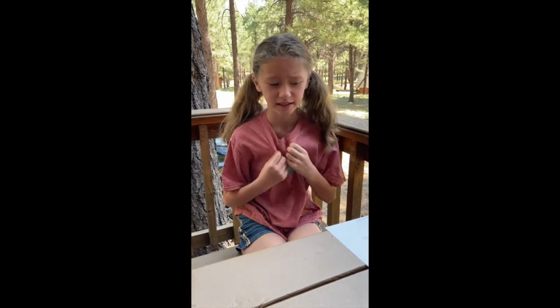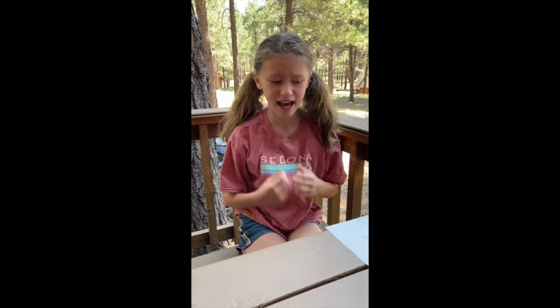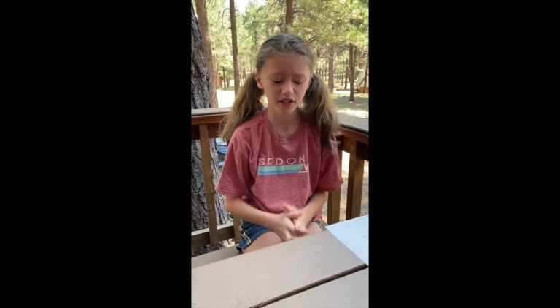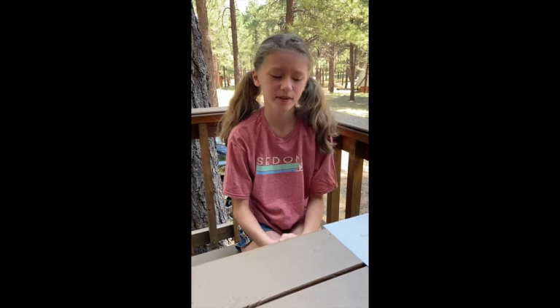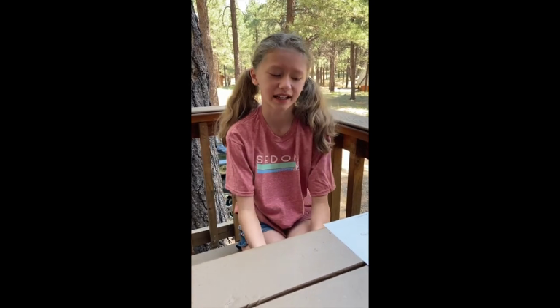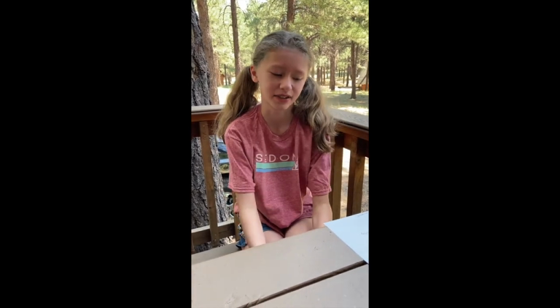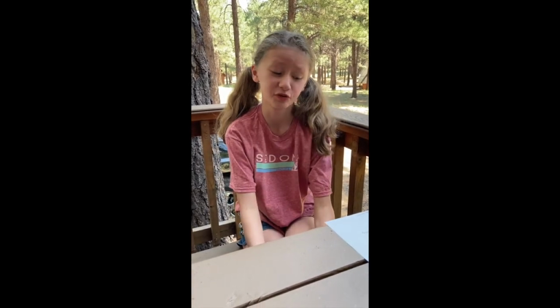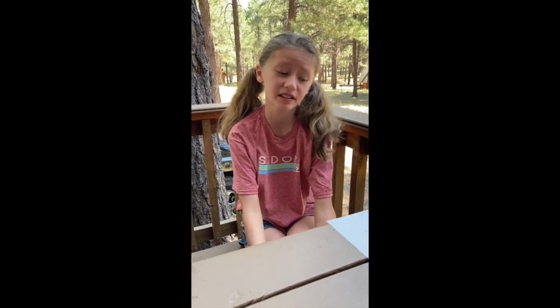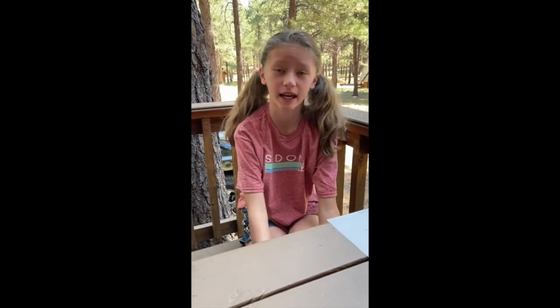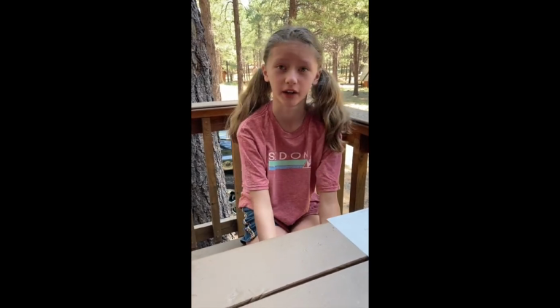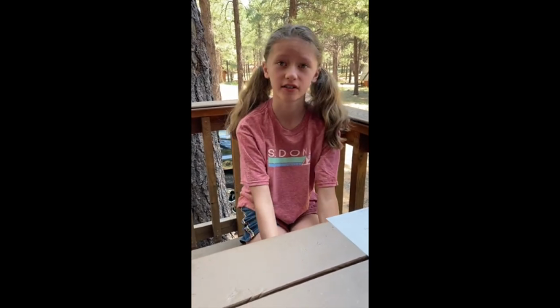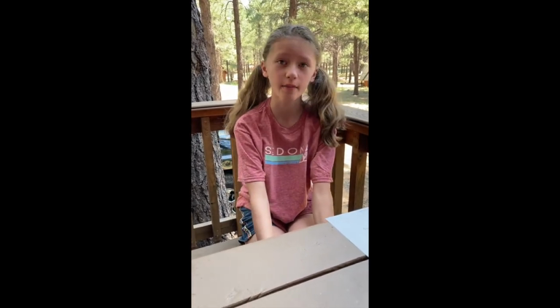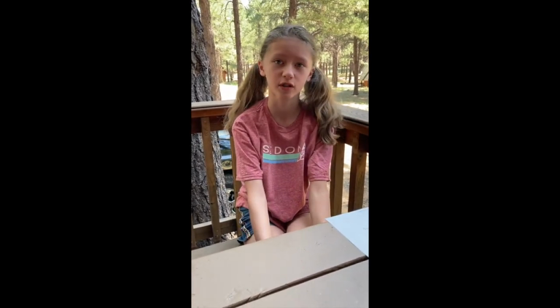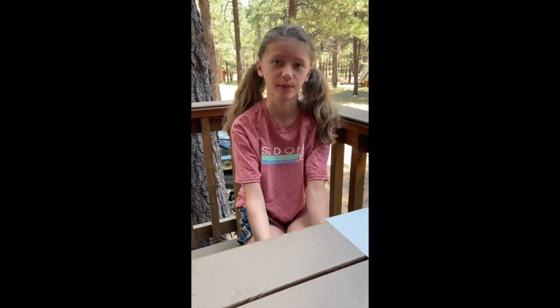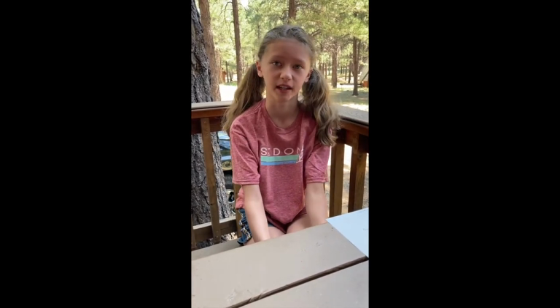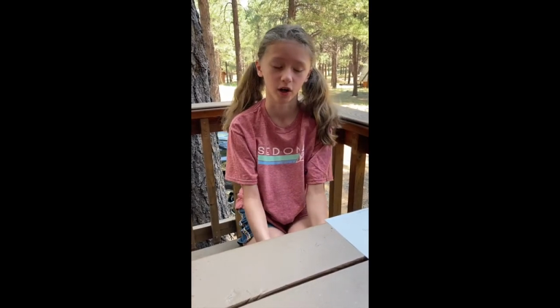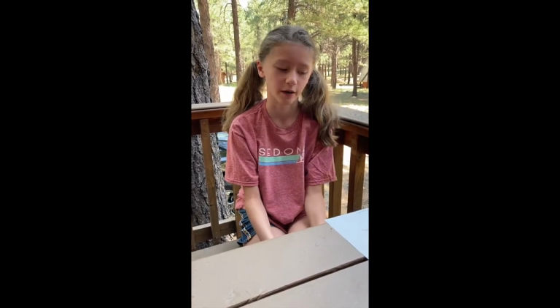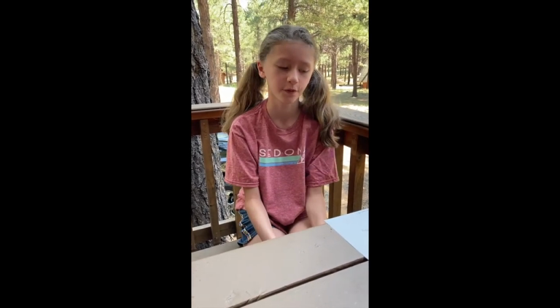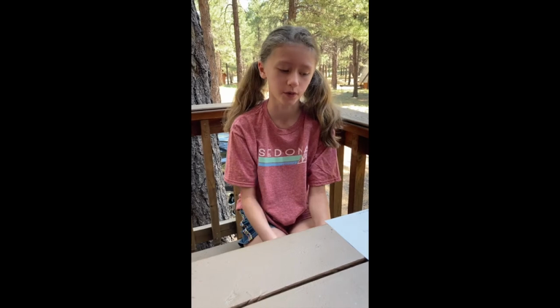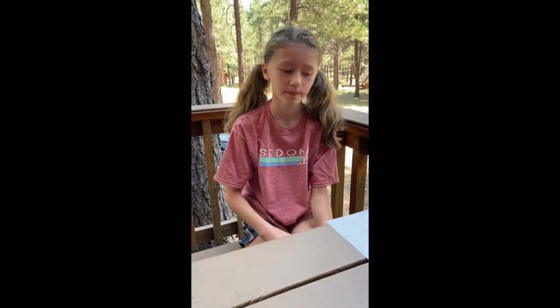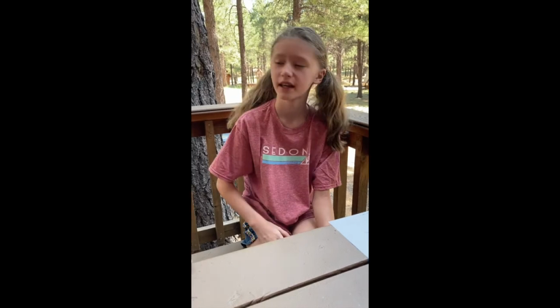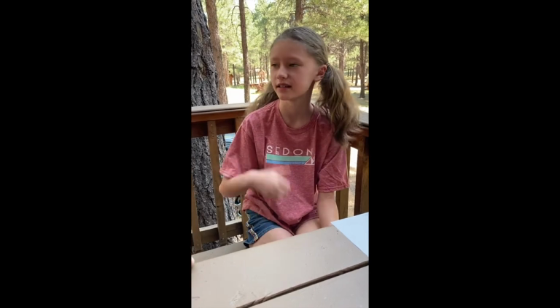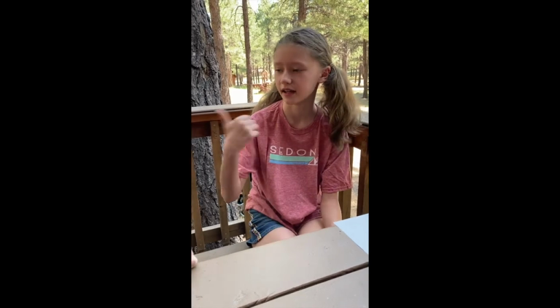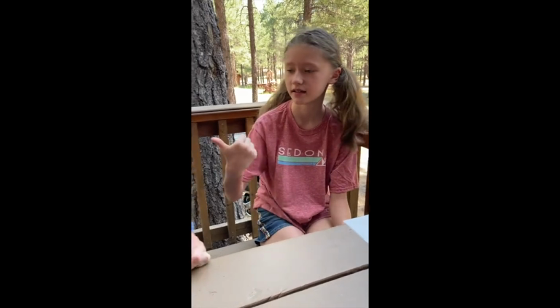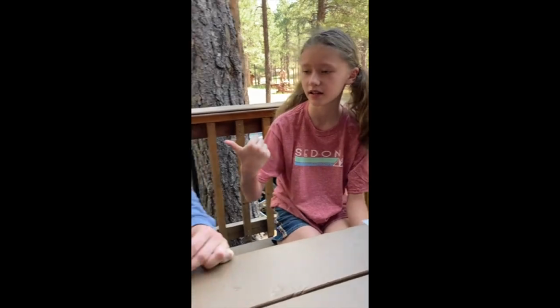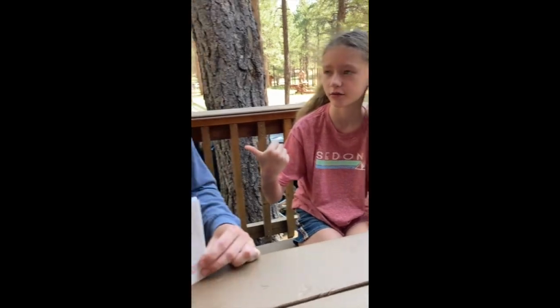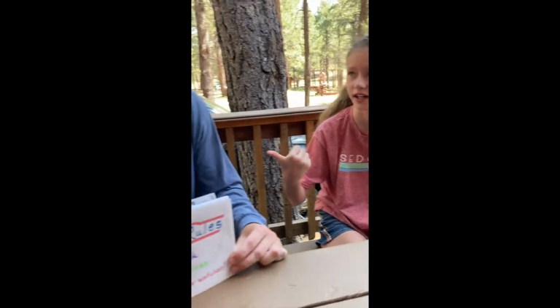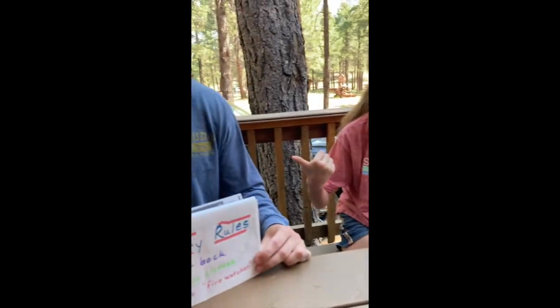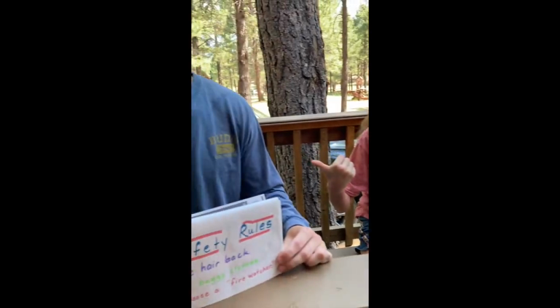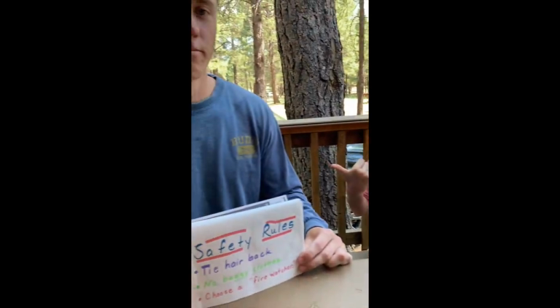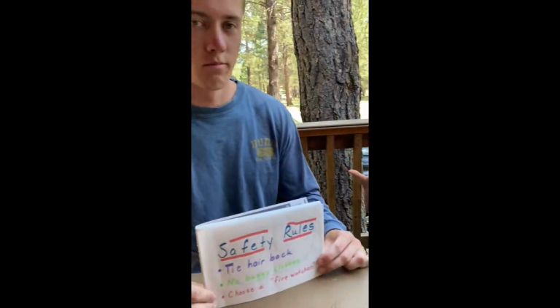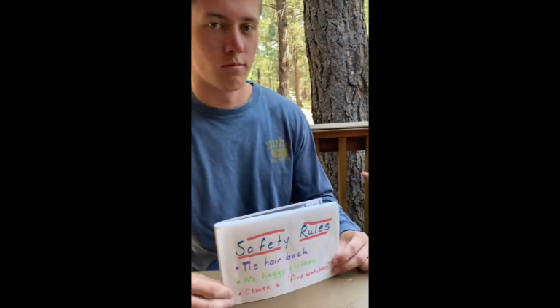Now, since we can't have any real campfires, I'm going to be making one out of food. And Duncan over here is going to be helping me.